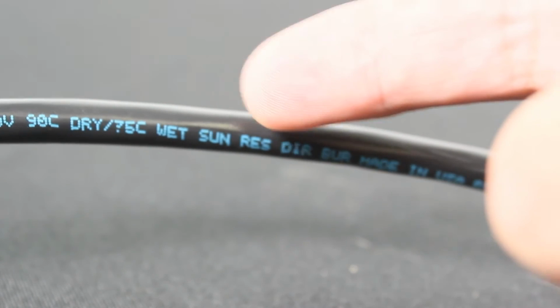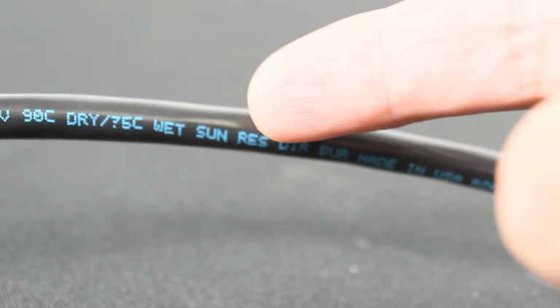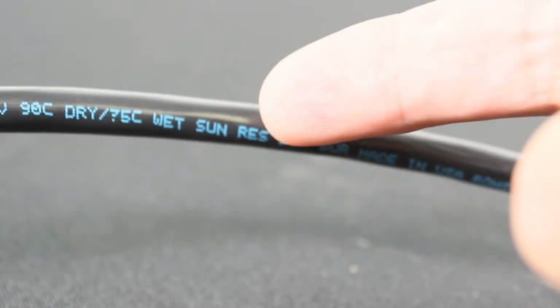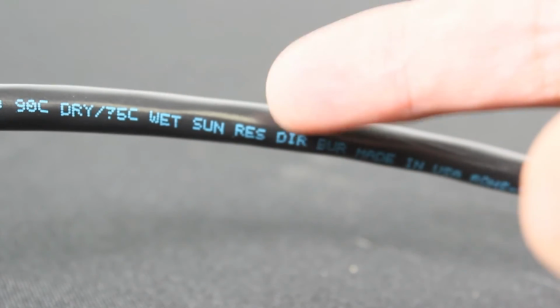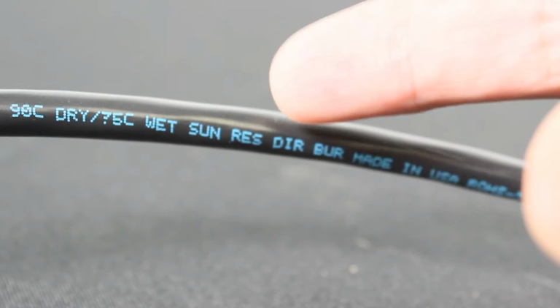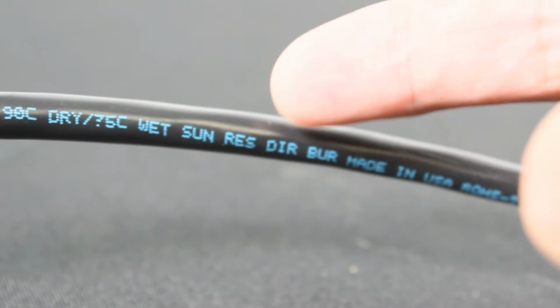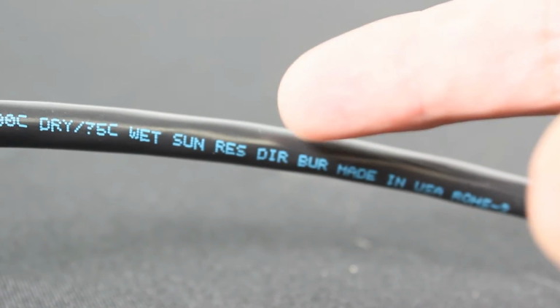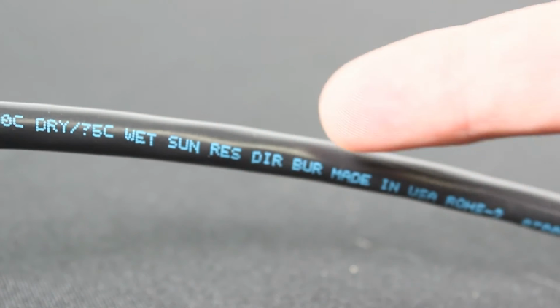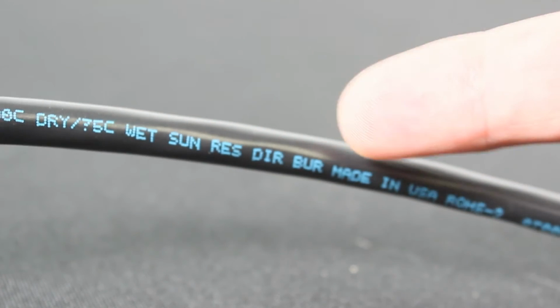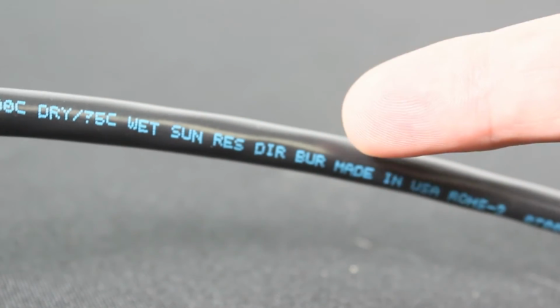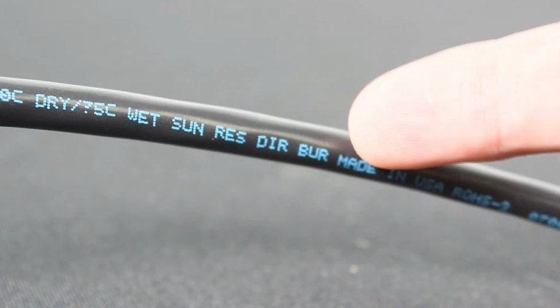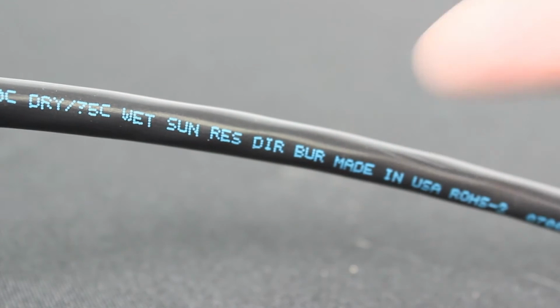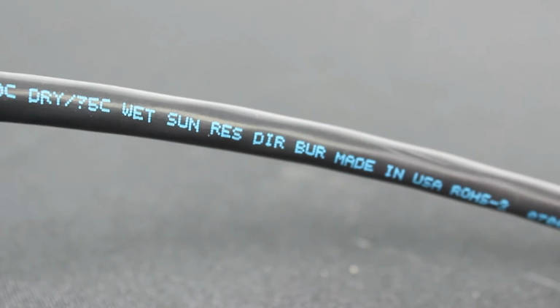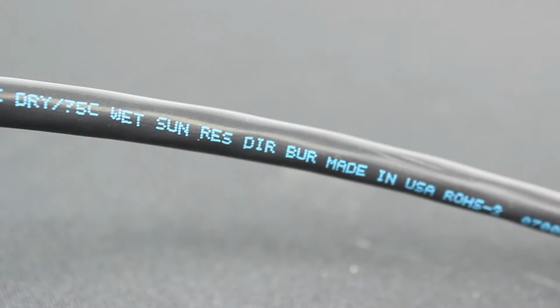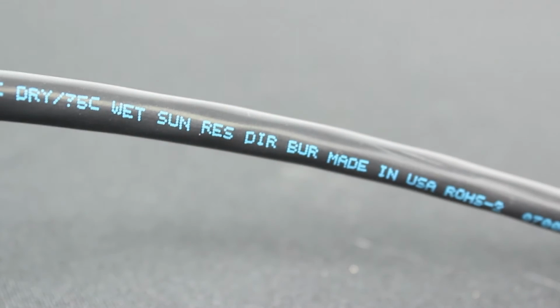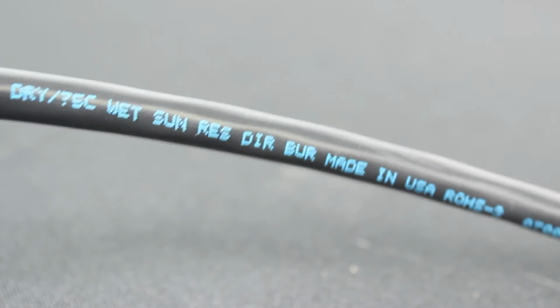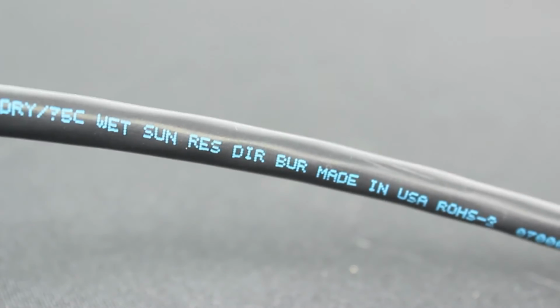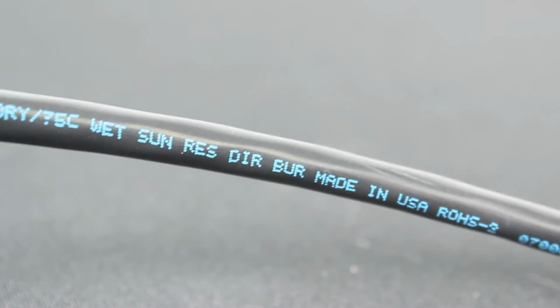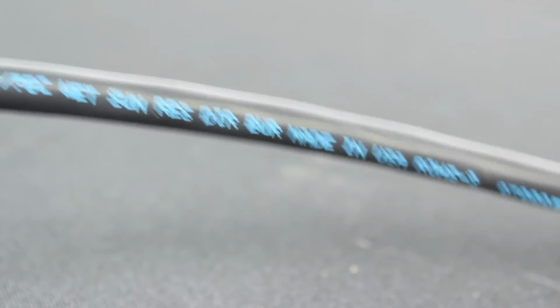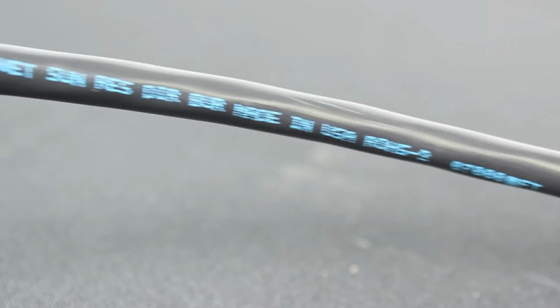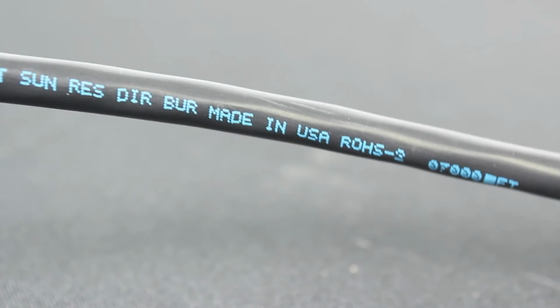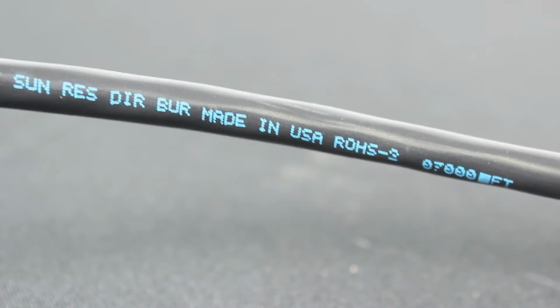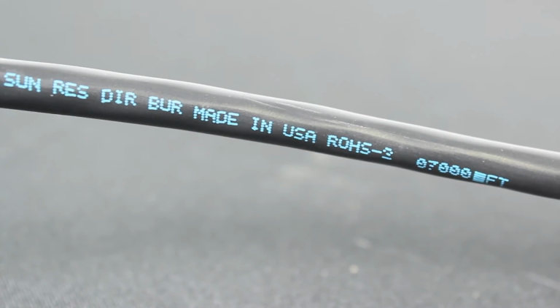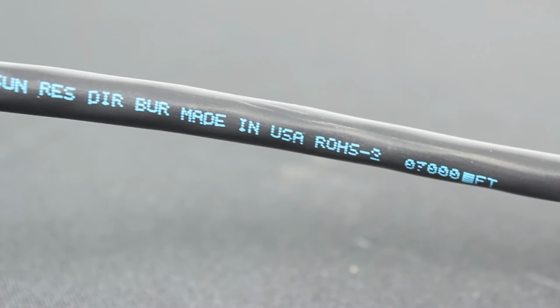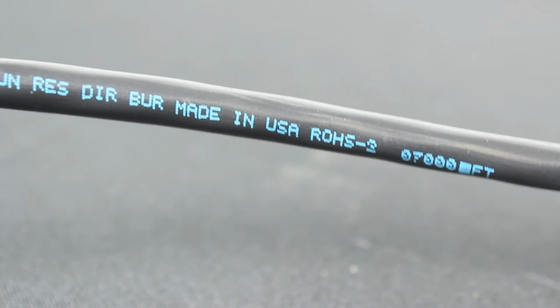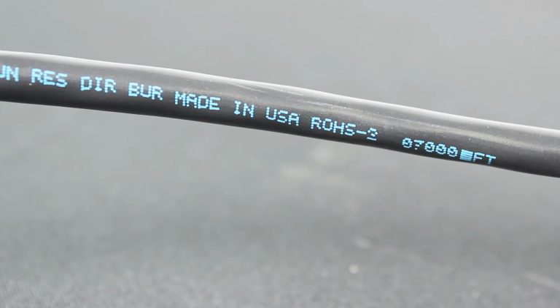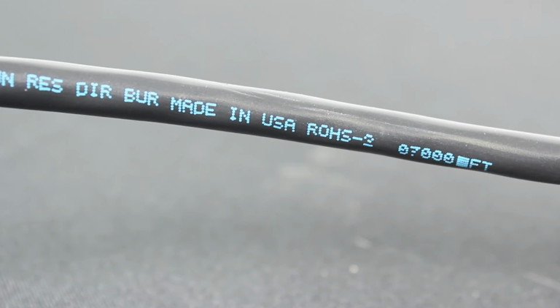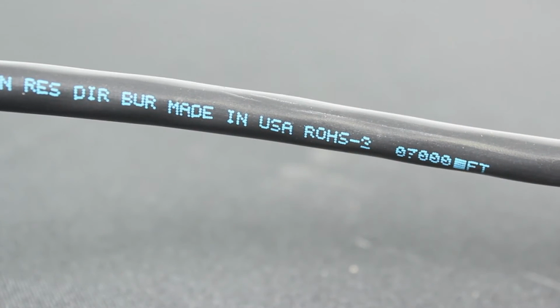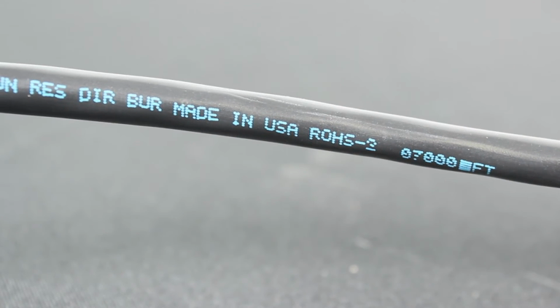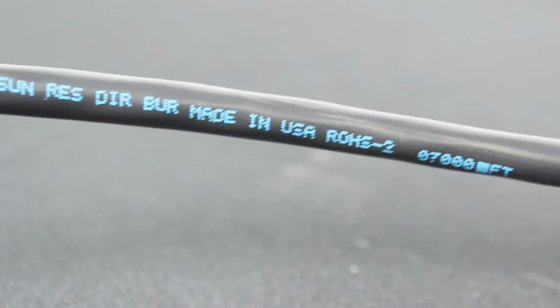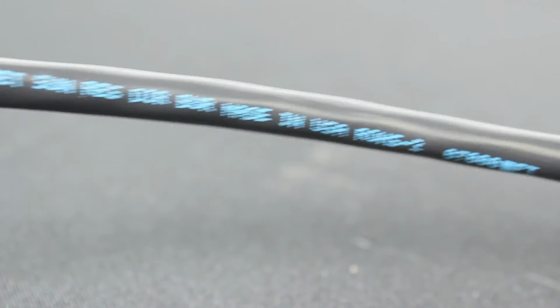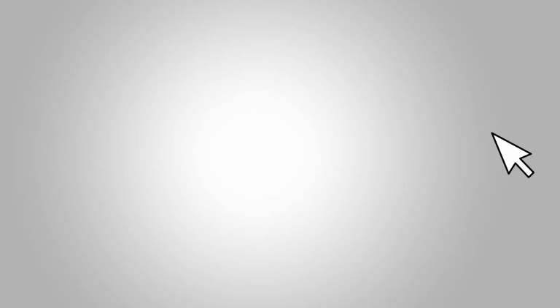For a more detailed spec sheet on this cable and to order online, visit discountlowvoltage.com.